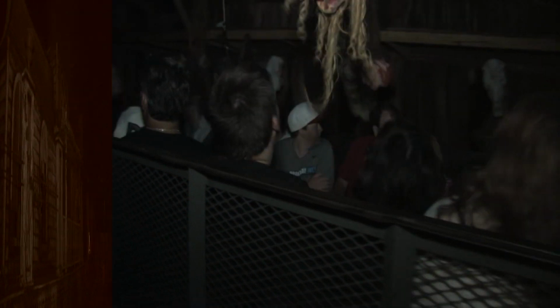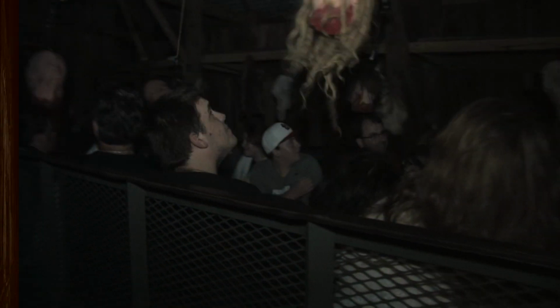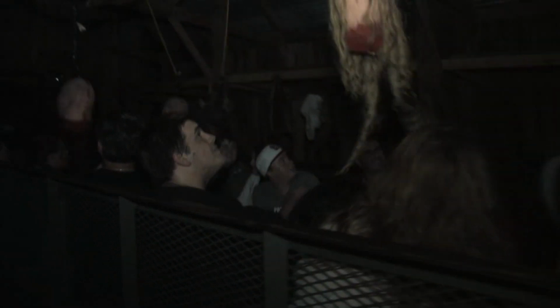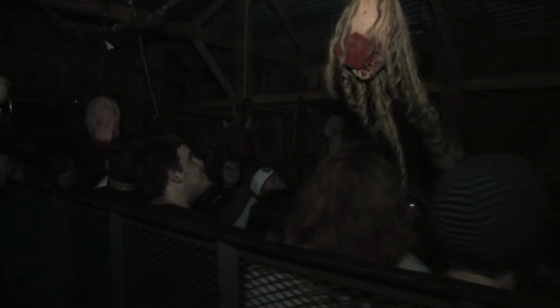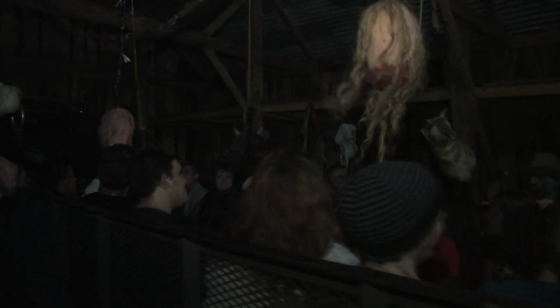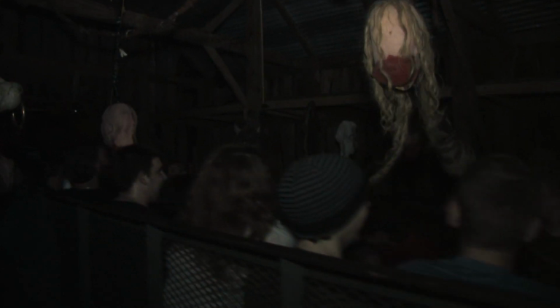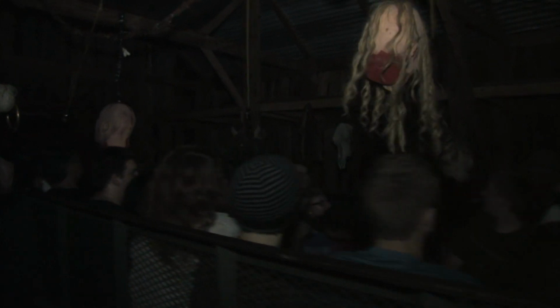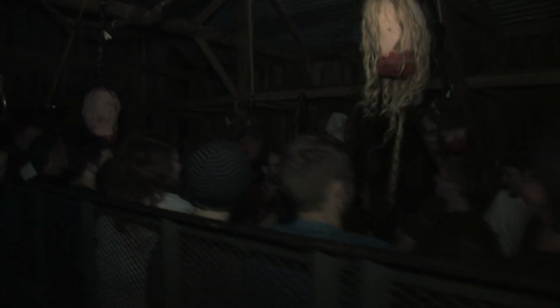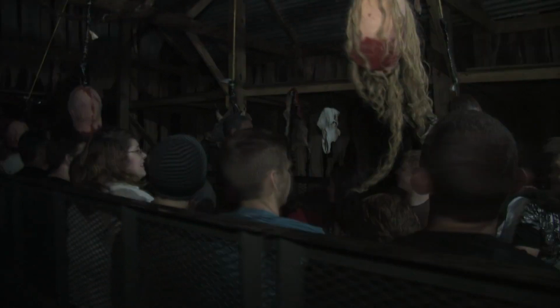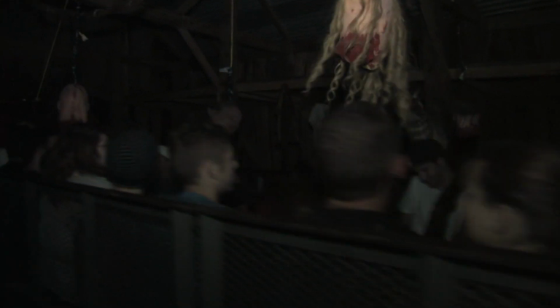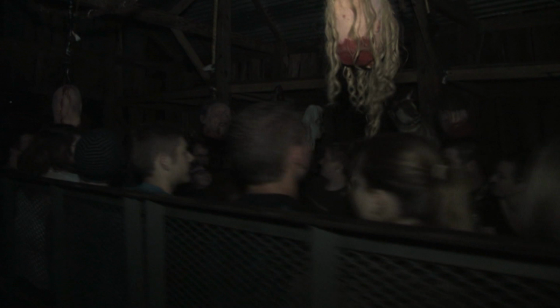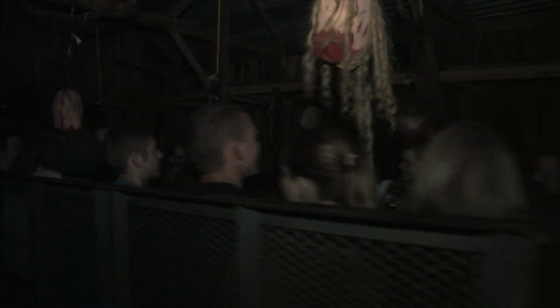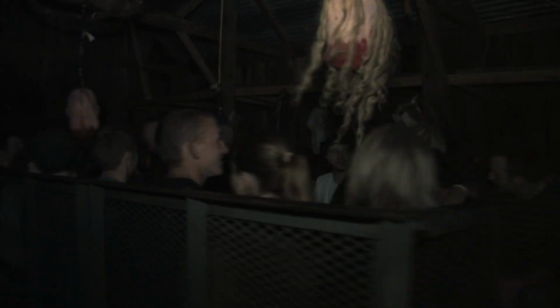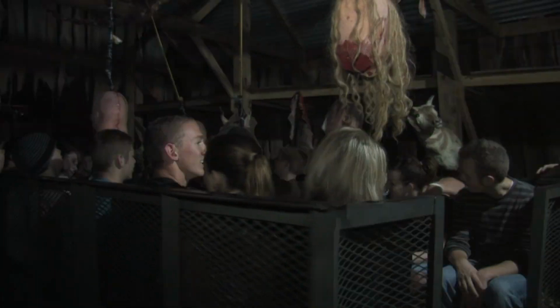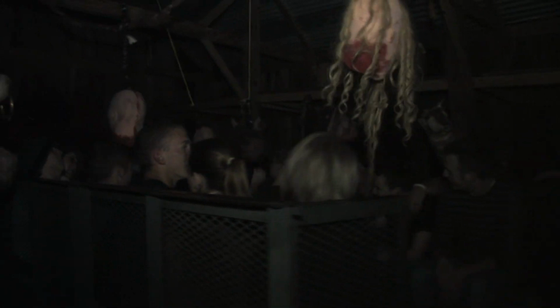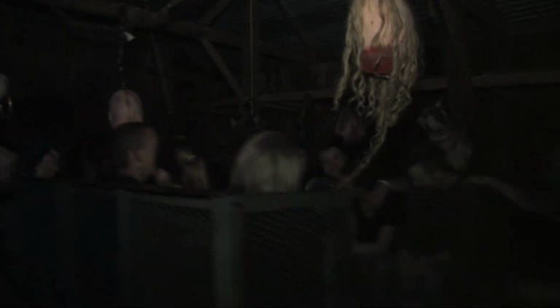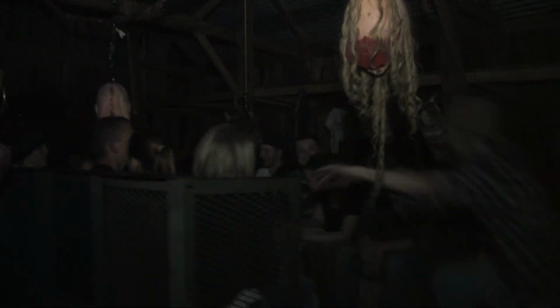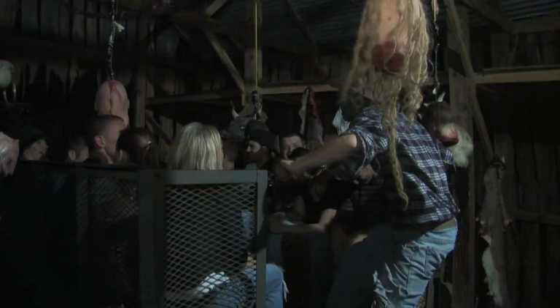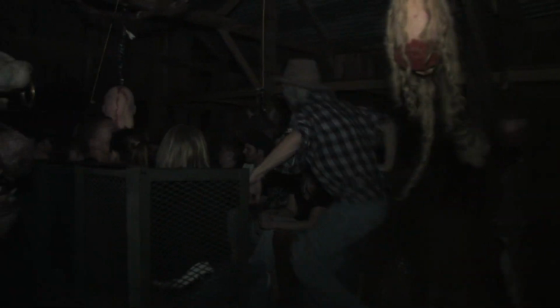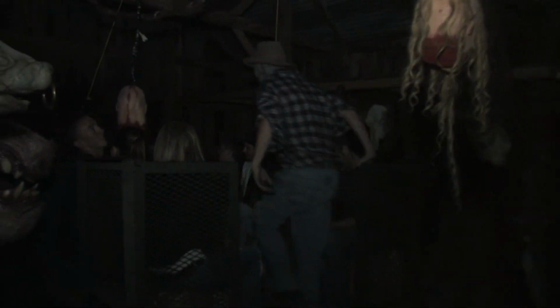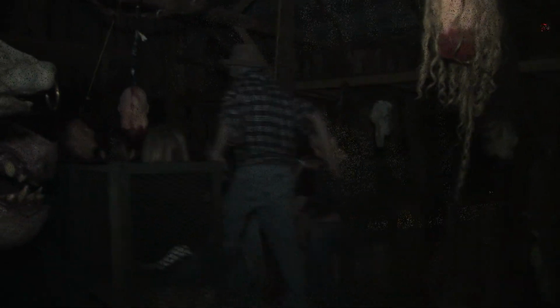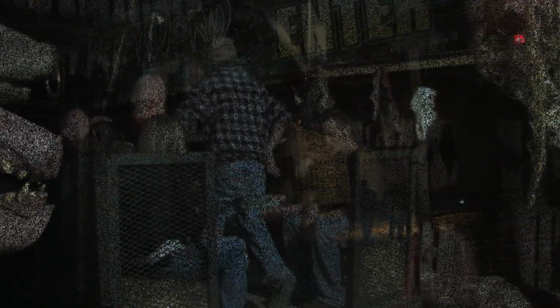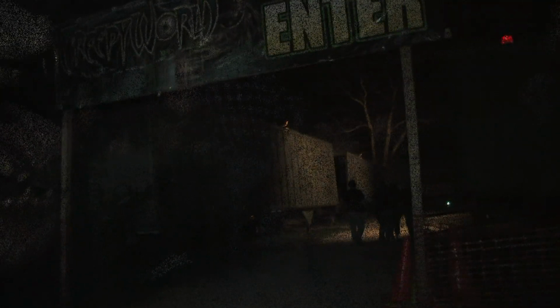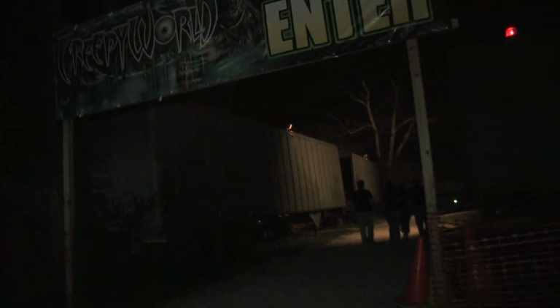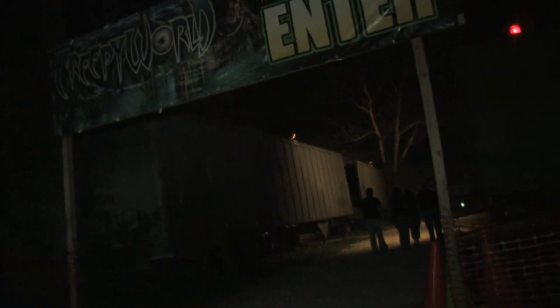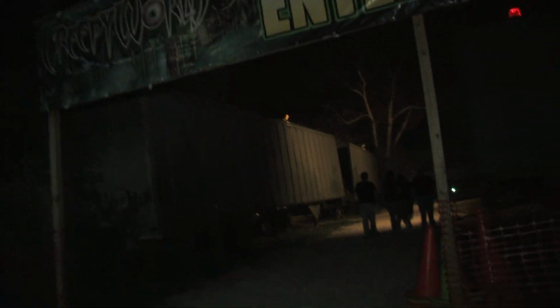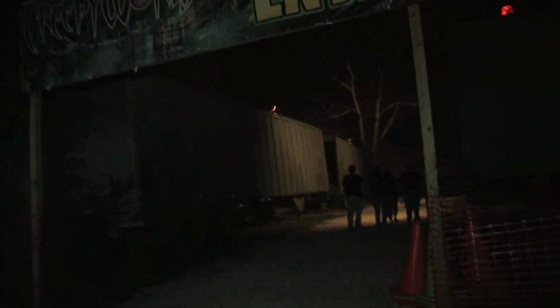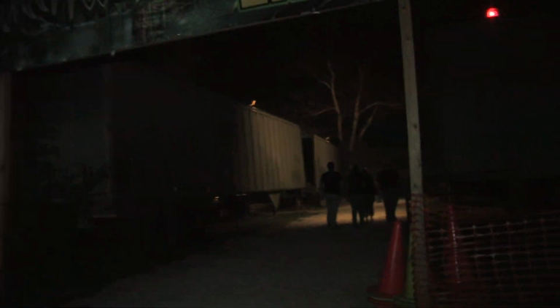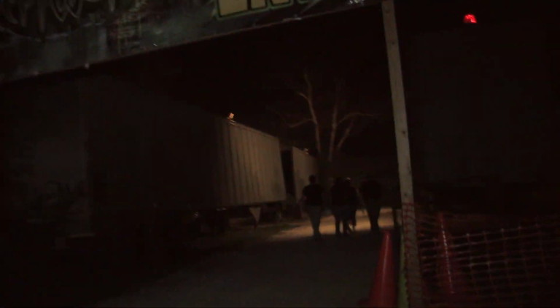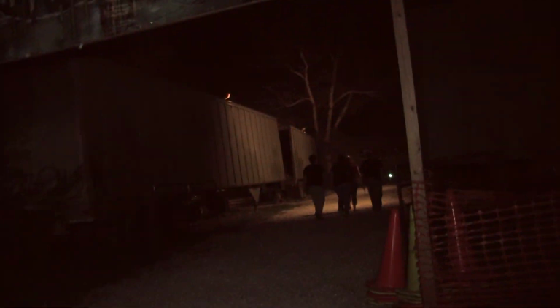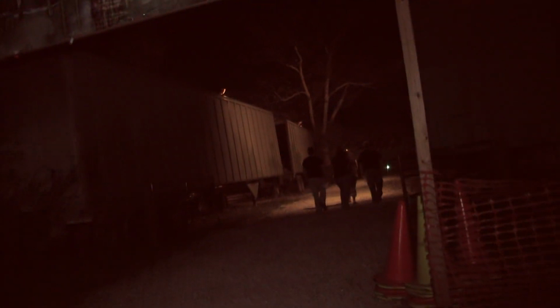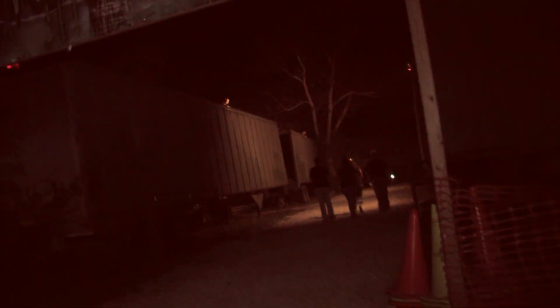So now we'd like to give you a sneak peek at the all-new Creepy World 2010.